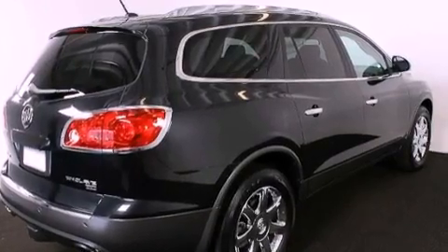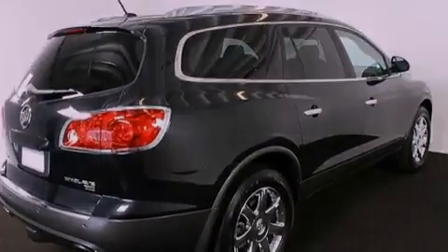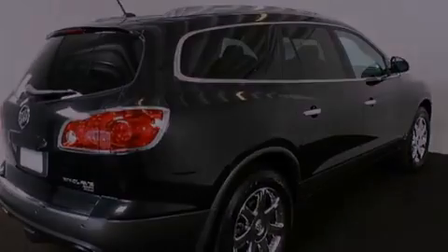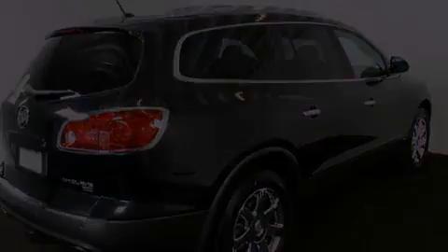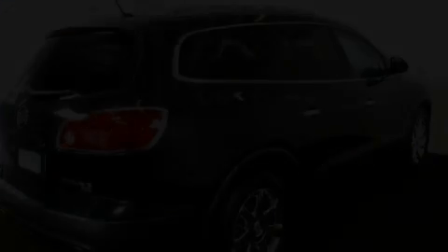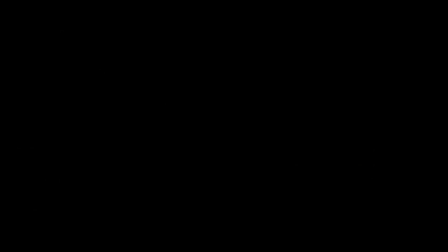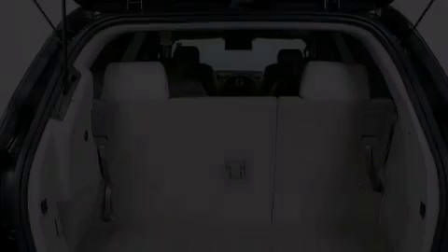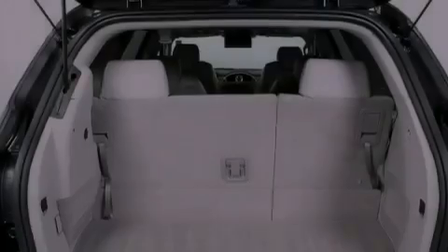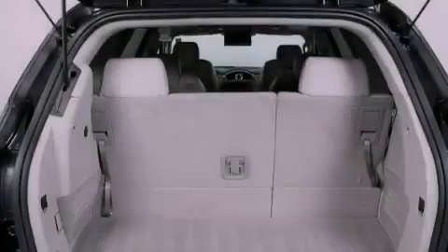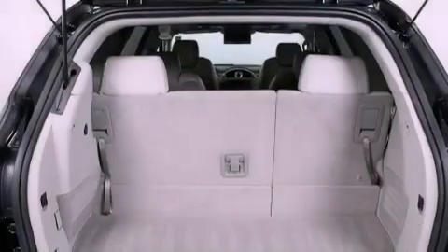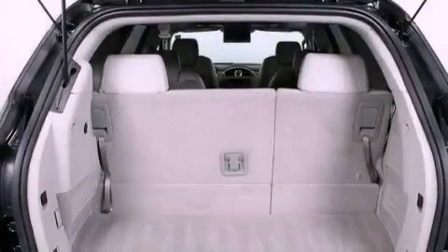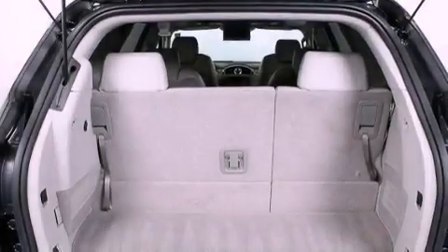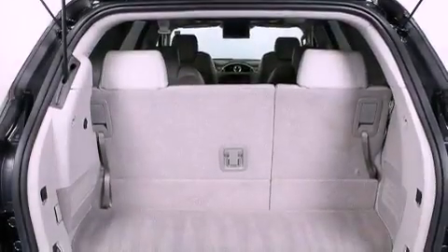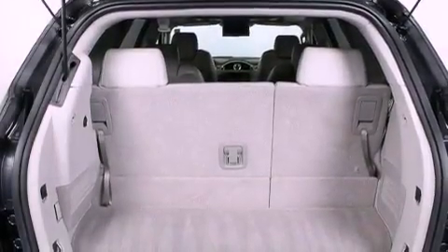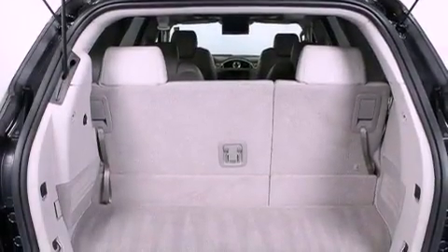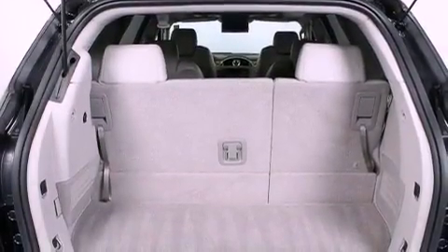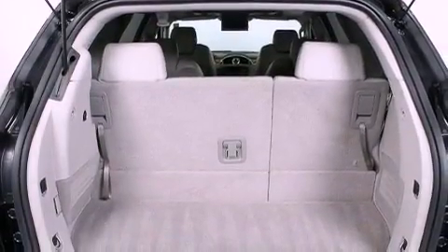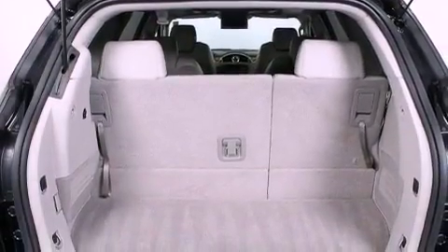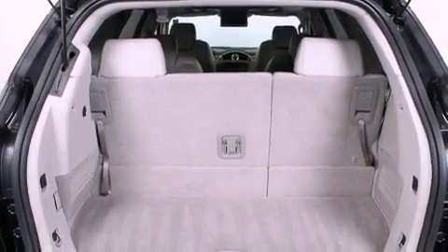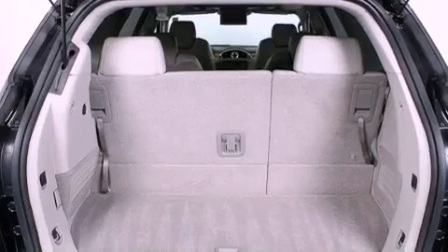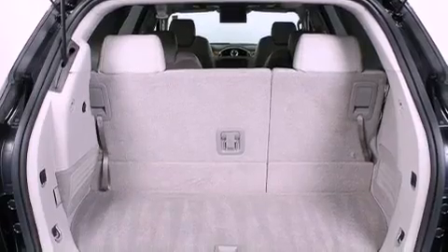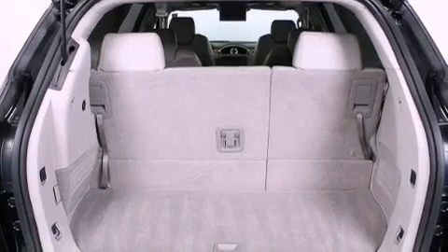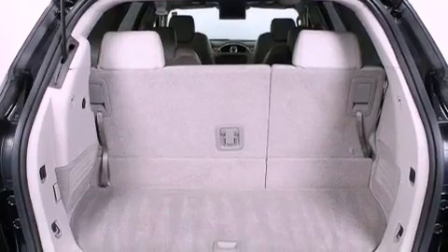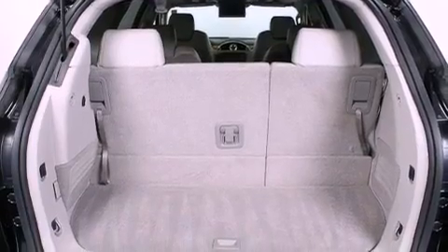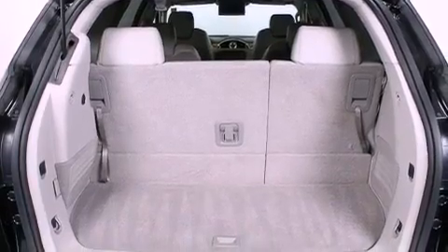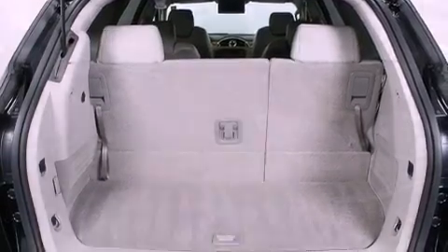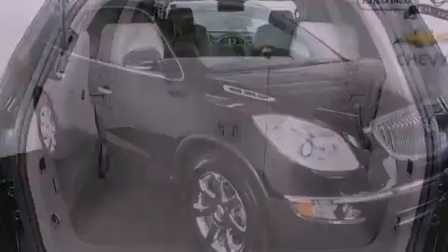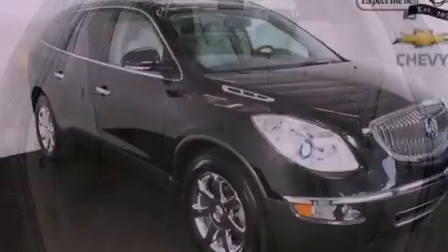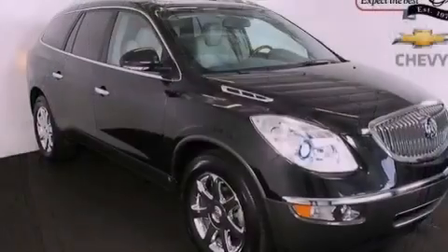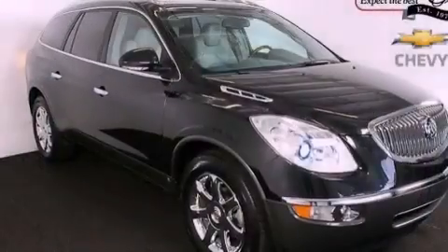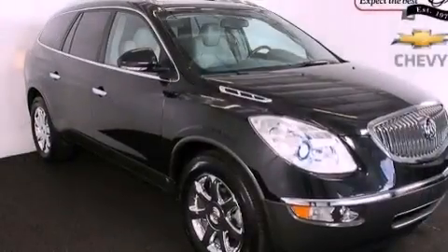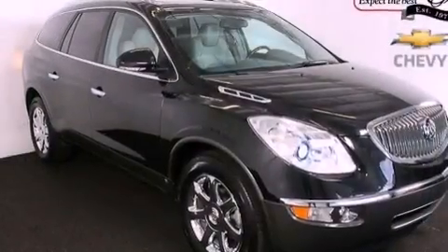Additional features include an illuminated driver's side vanity mirror, fog lamps, OnStar, cruise control, and aluminum wheels.